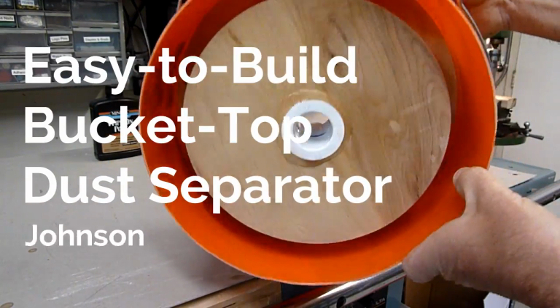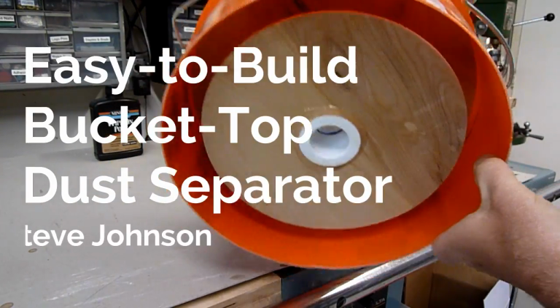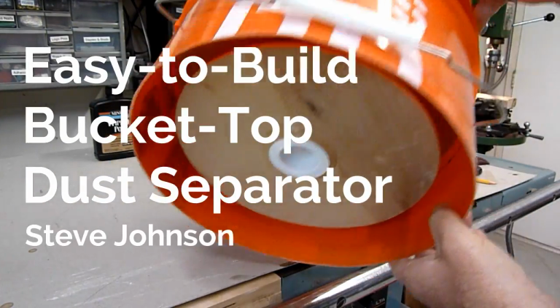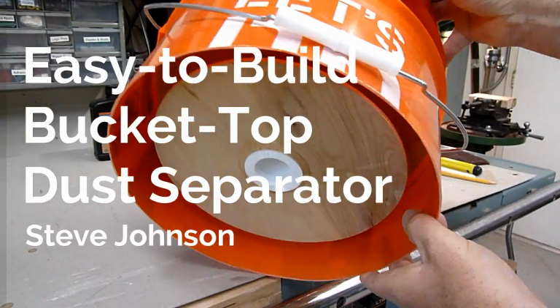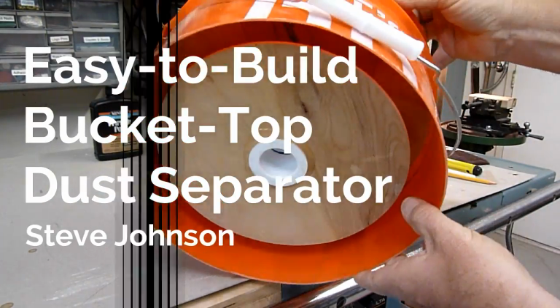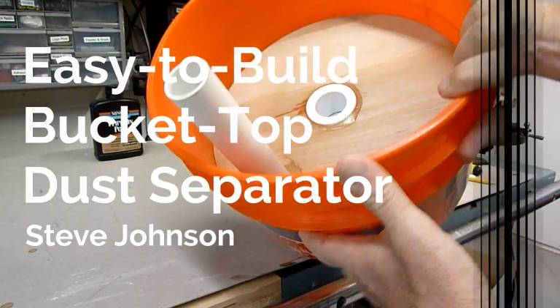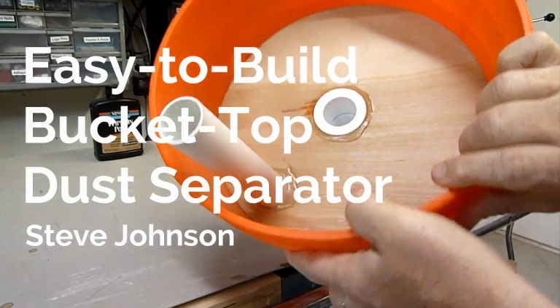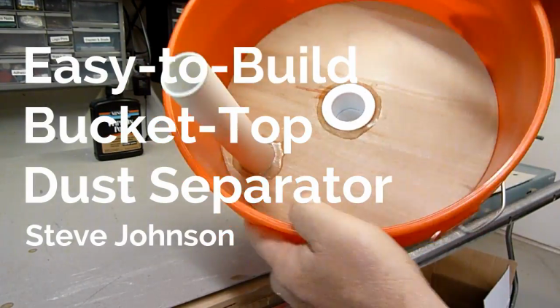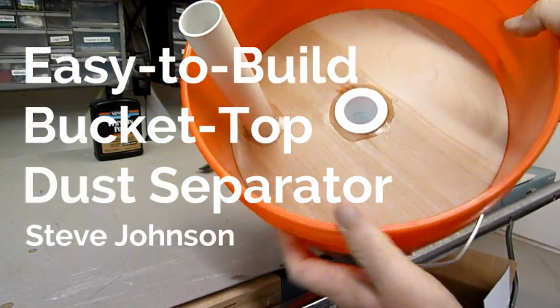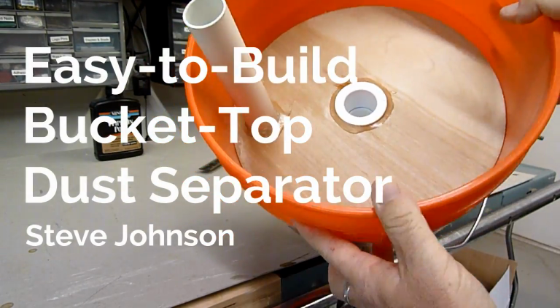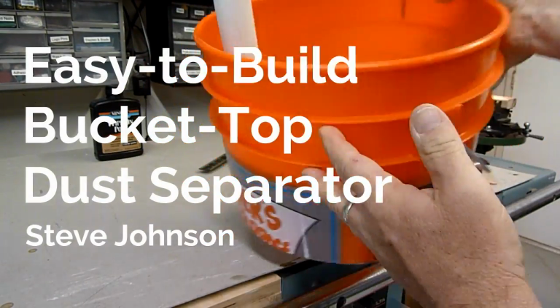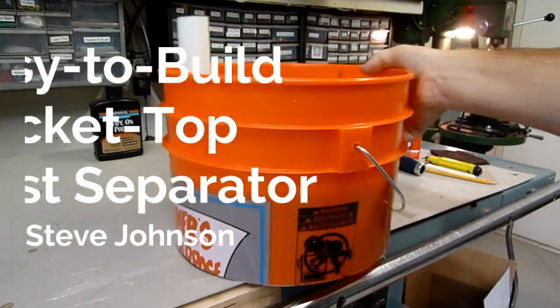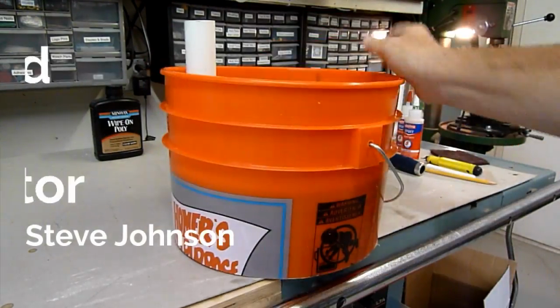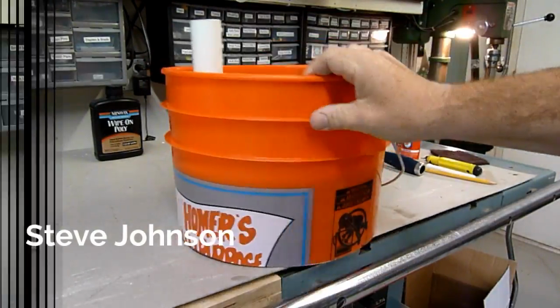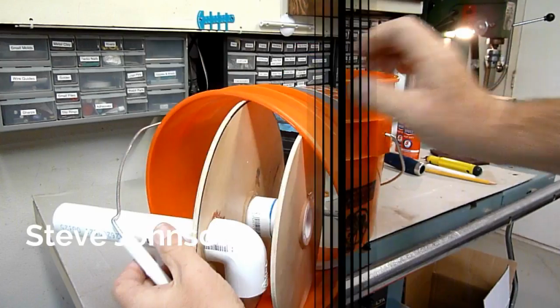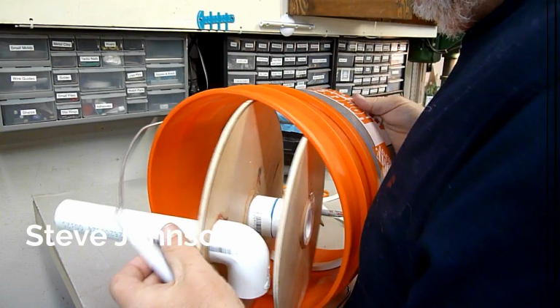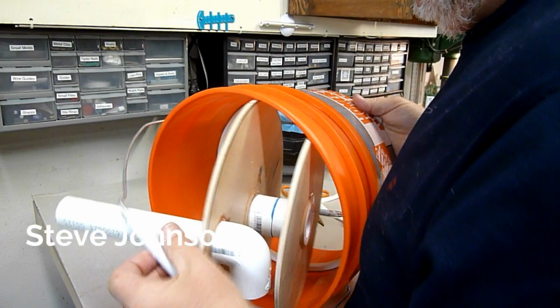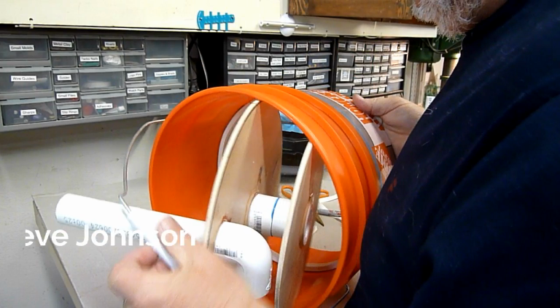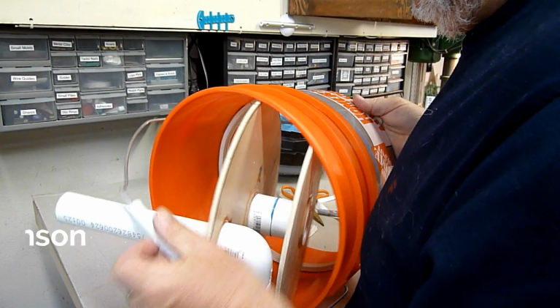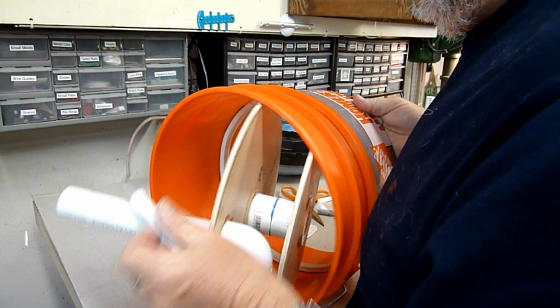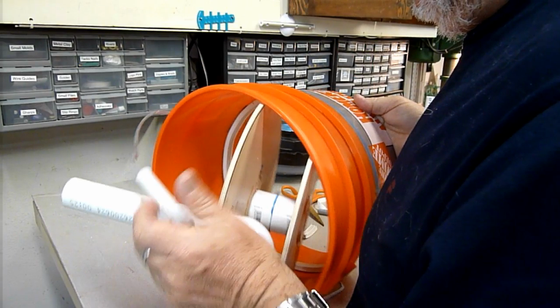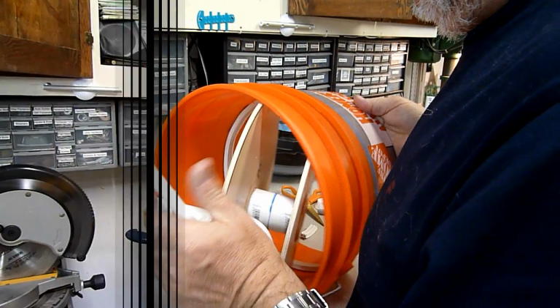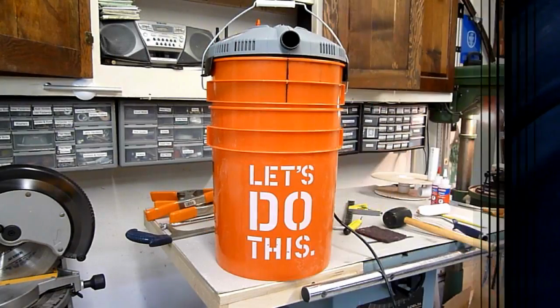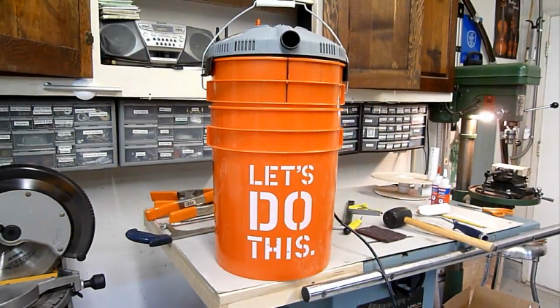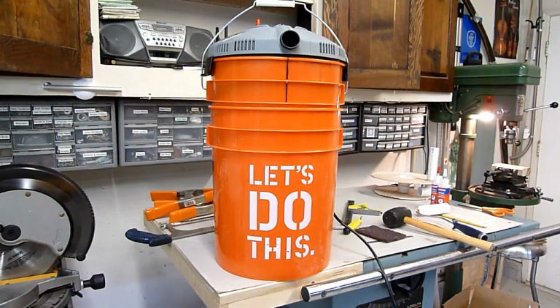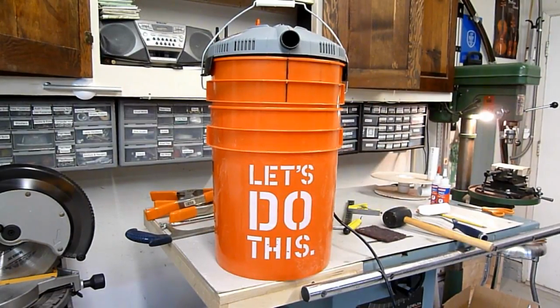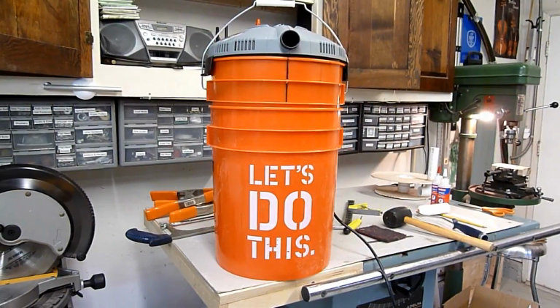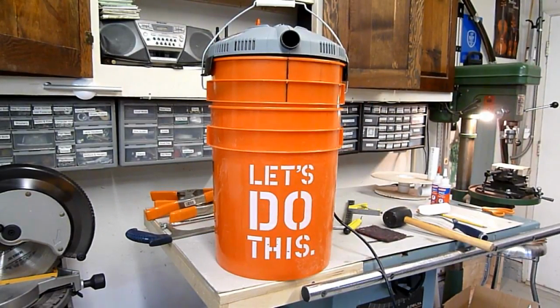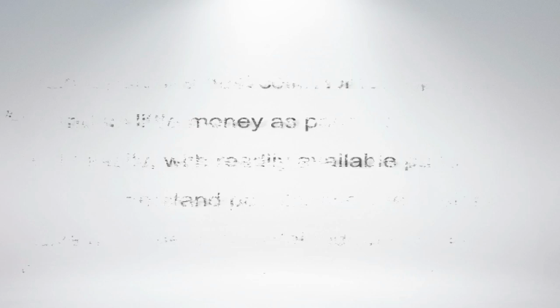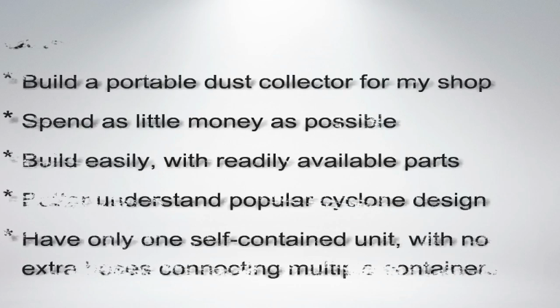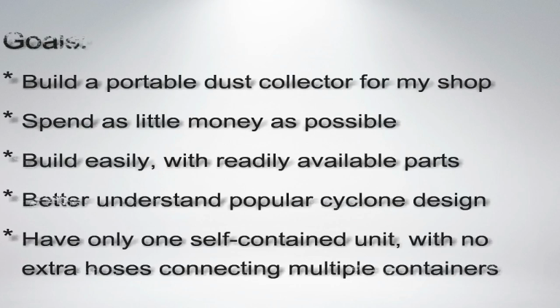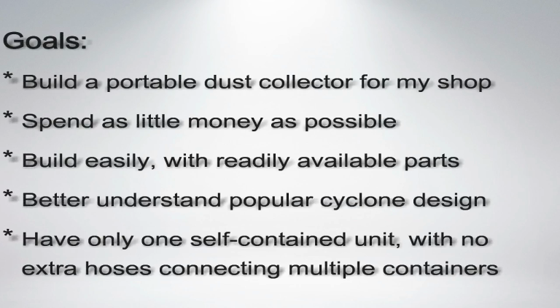Today's project is an easy-to-build bucket-top dust separator. Here's the finished dust collector.